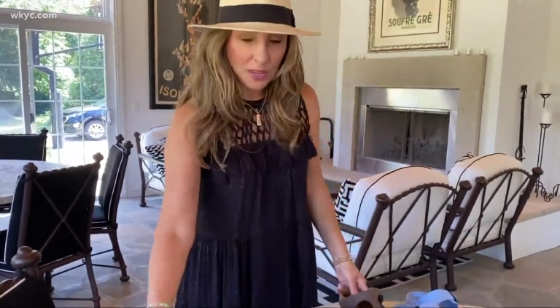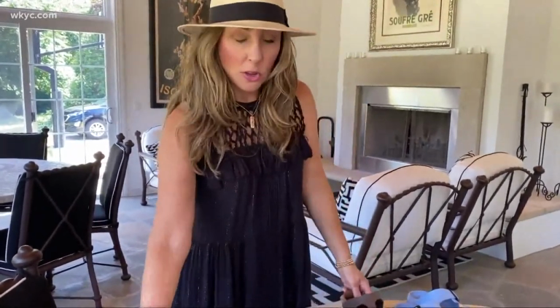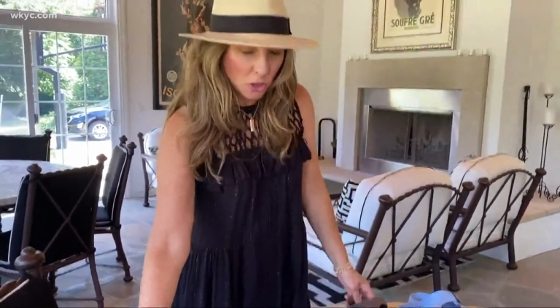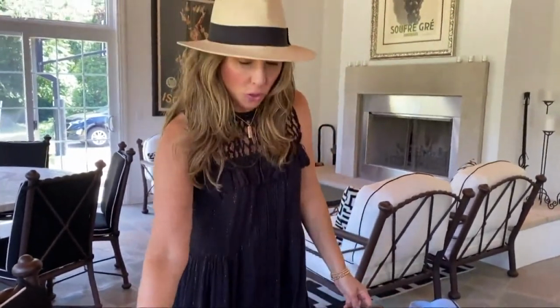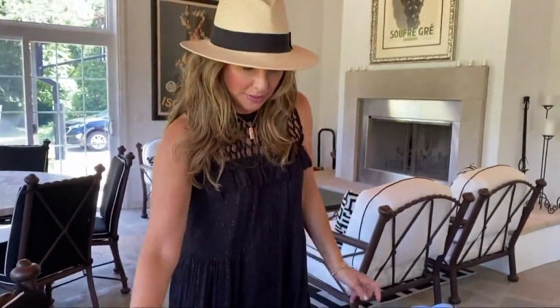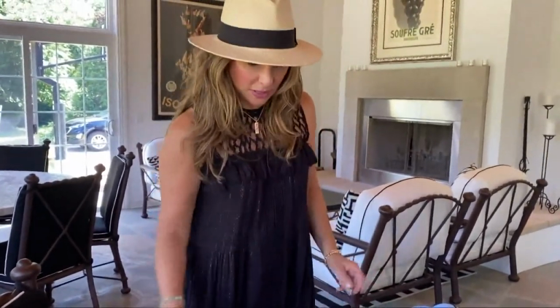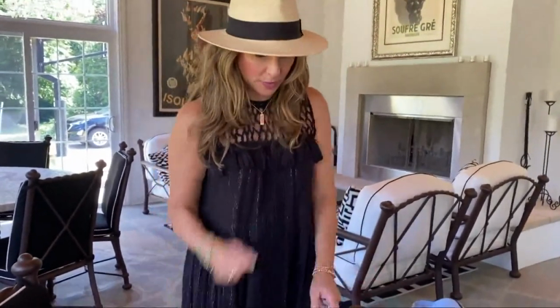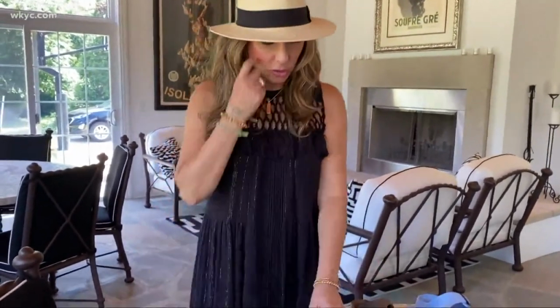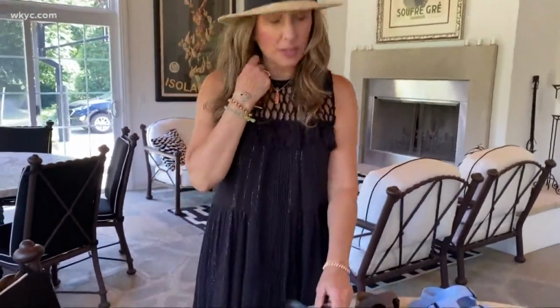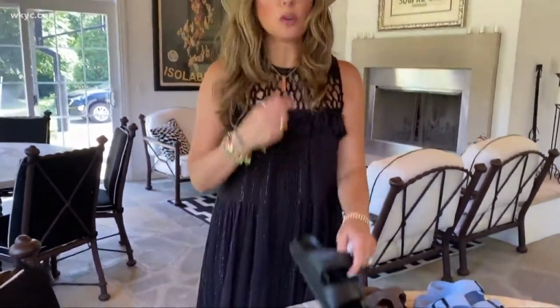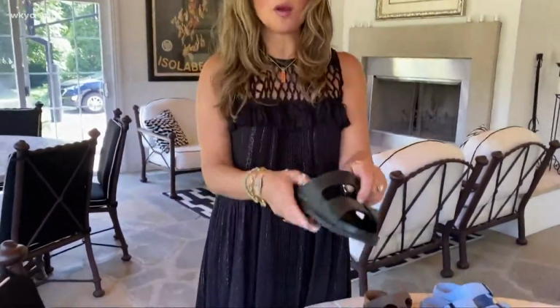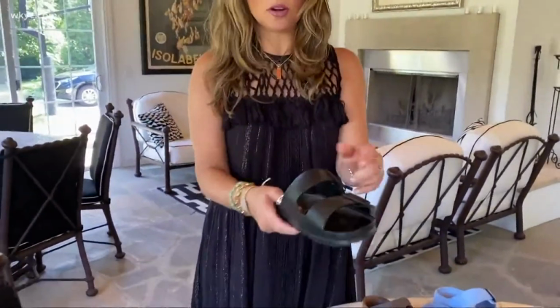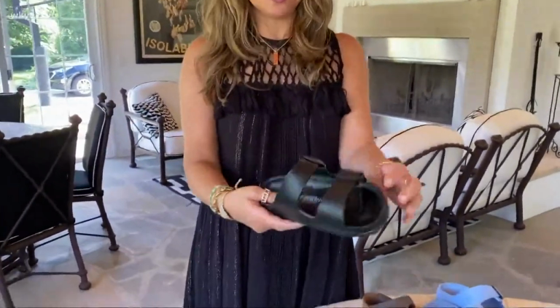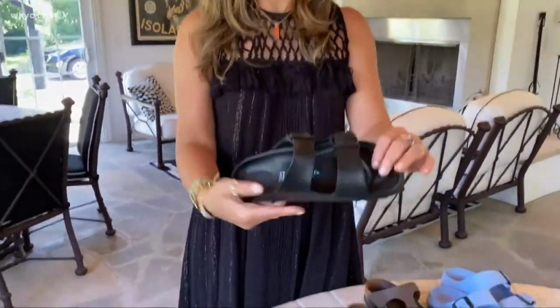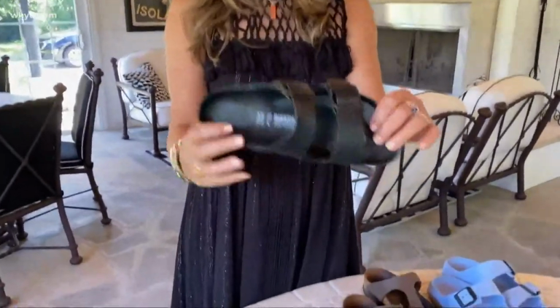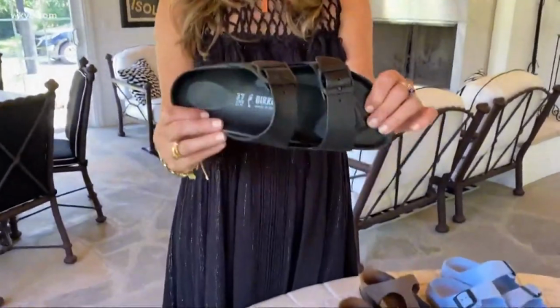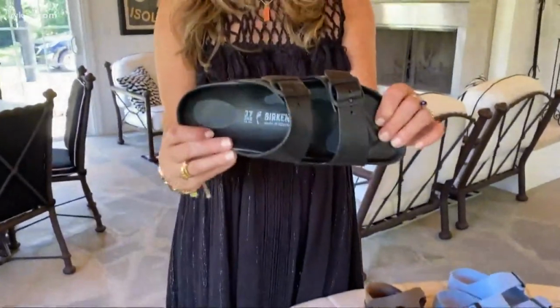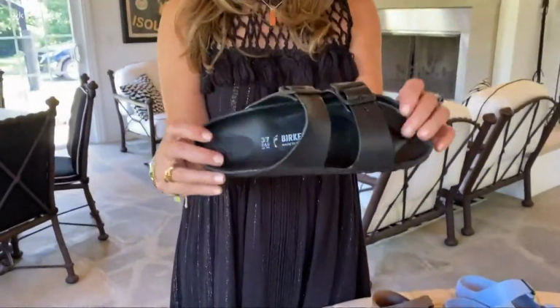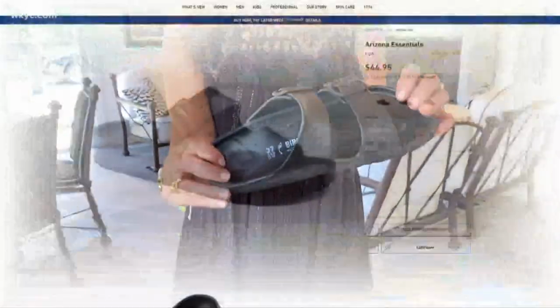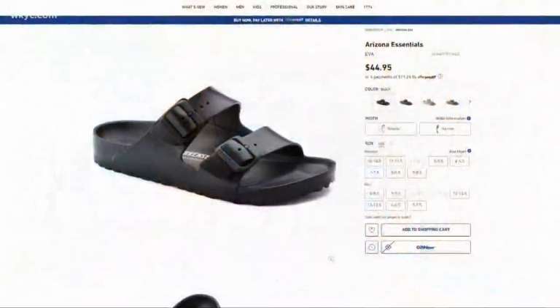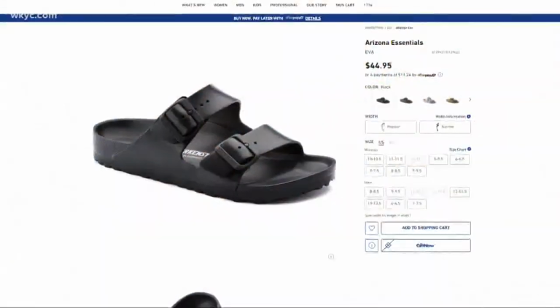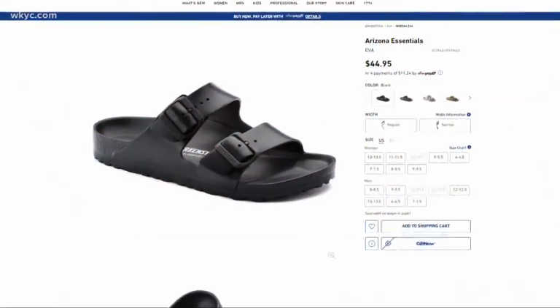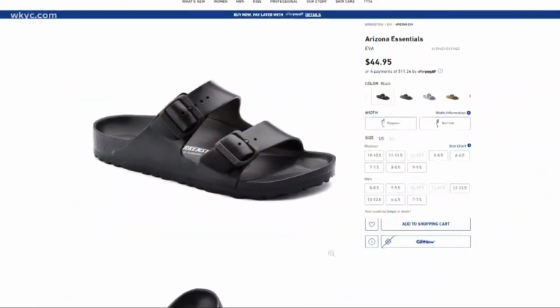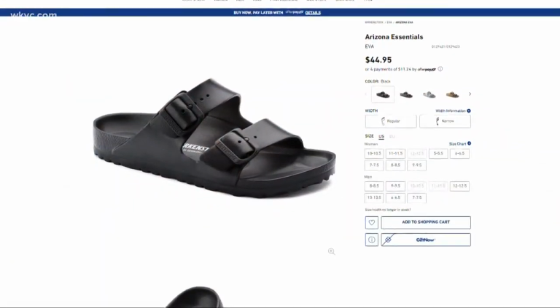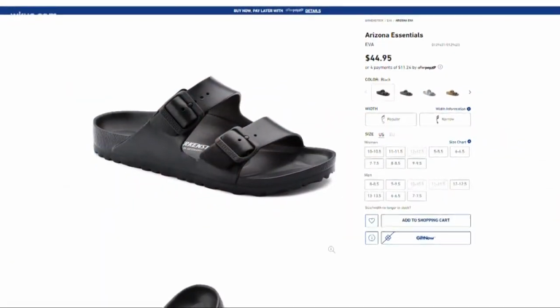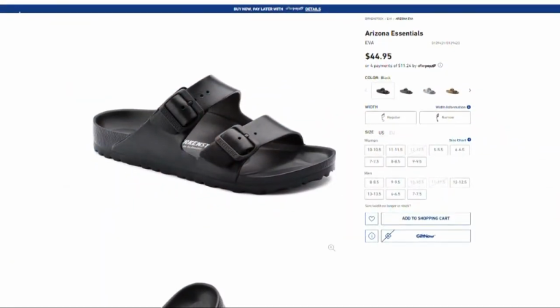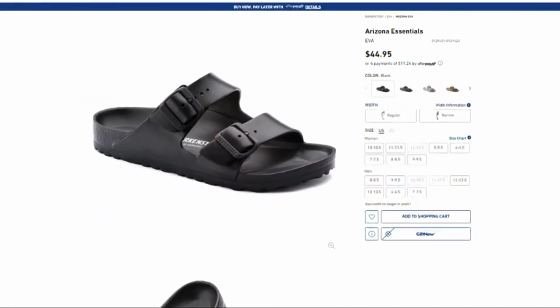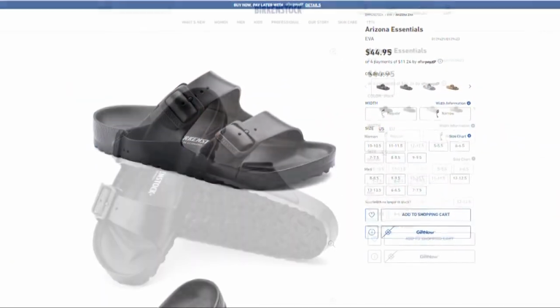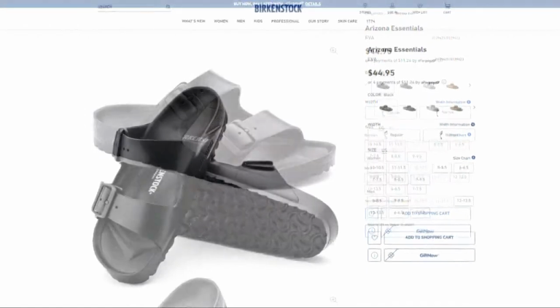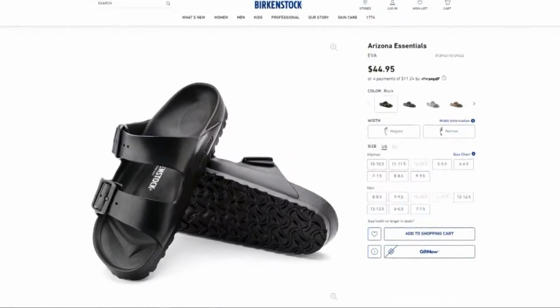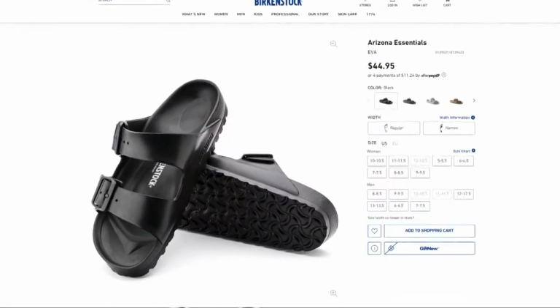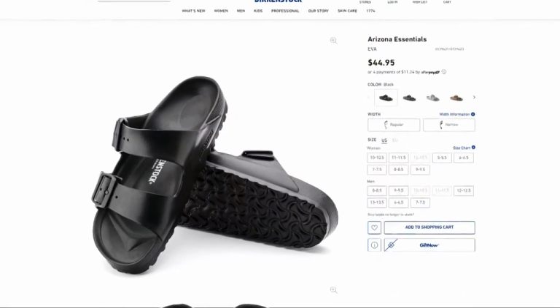The newest iteration is a rubber version. These run really reasonably priced — I think they're in the $40 range.